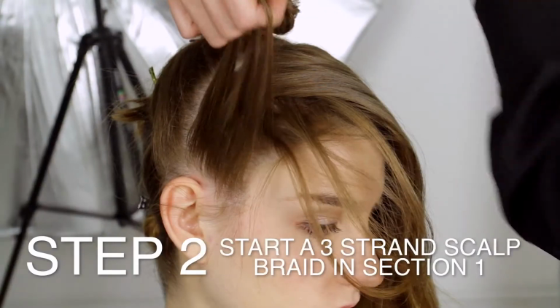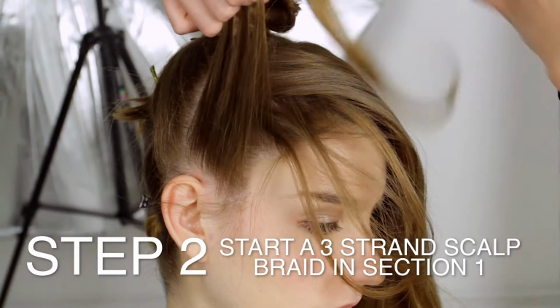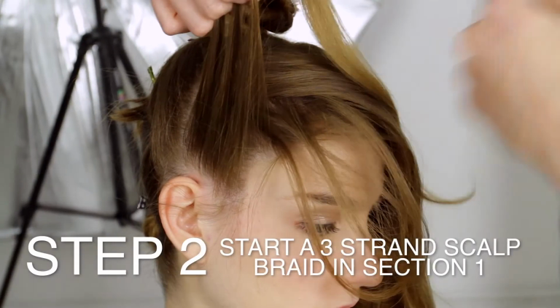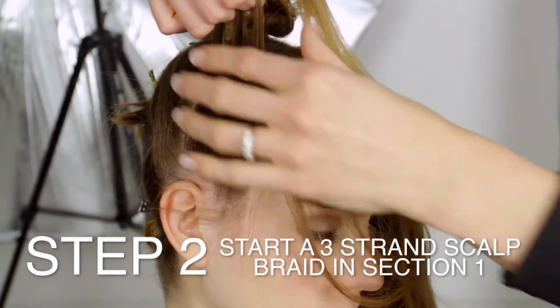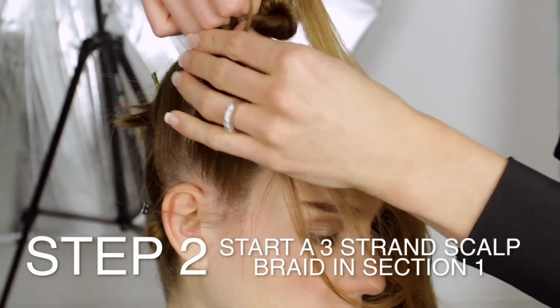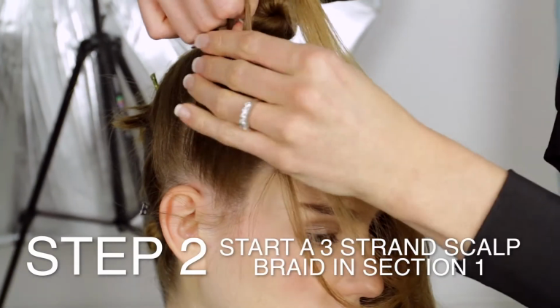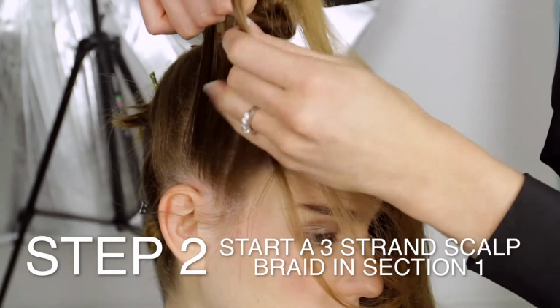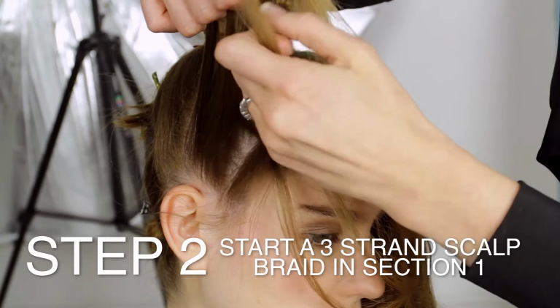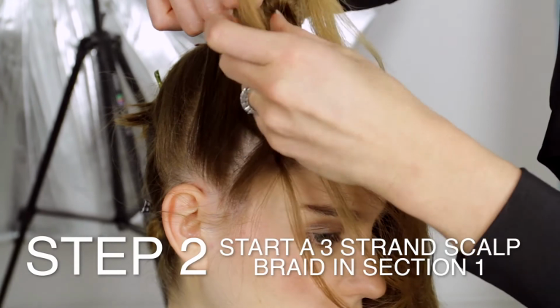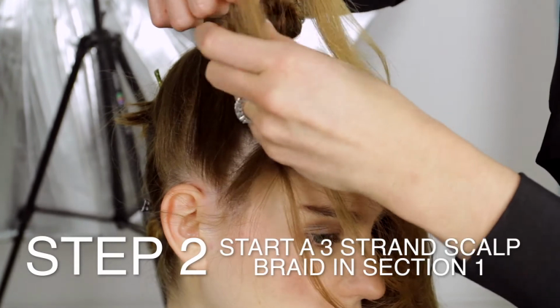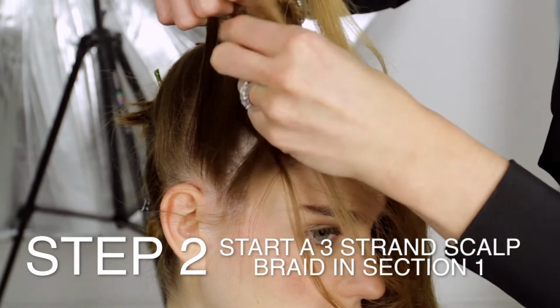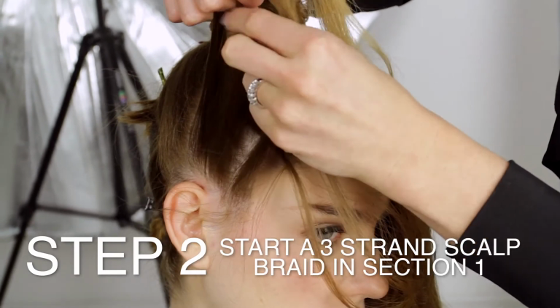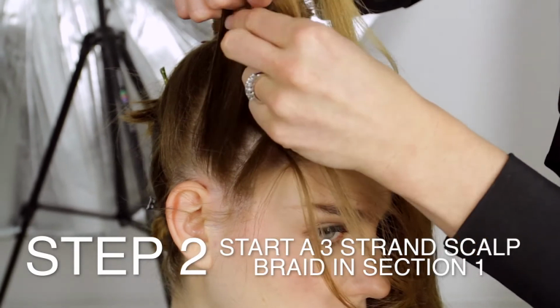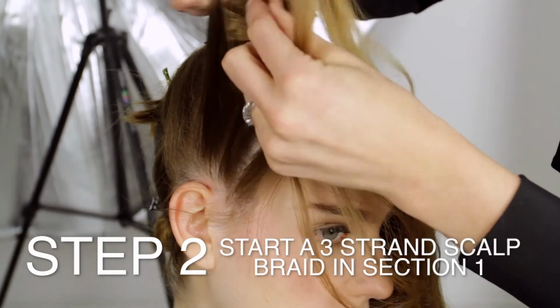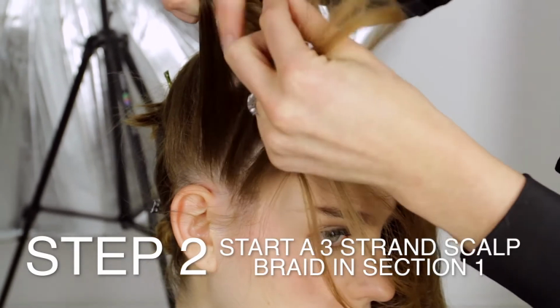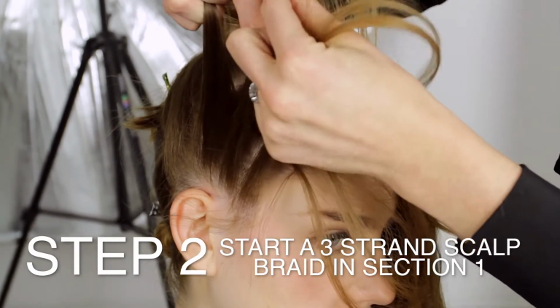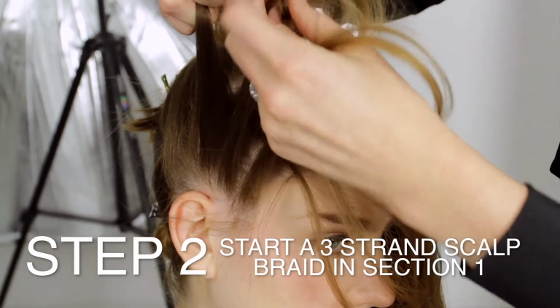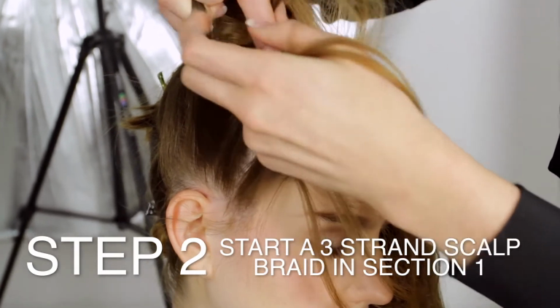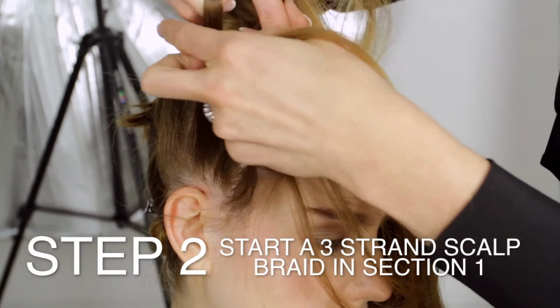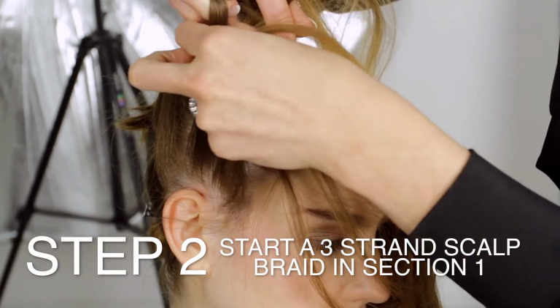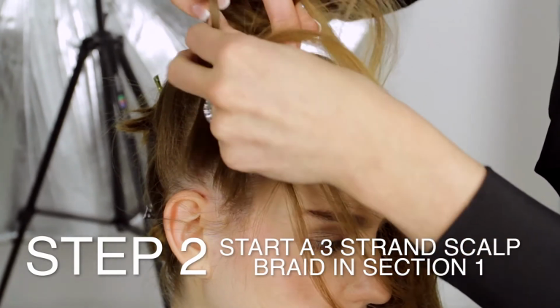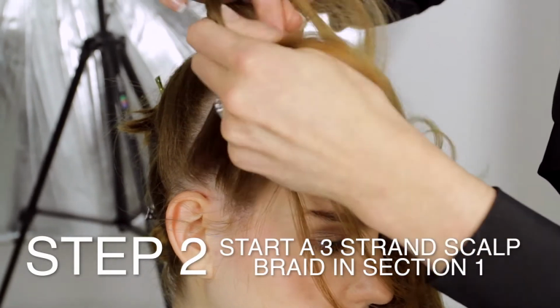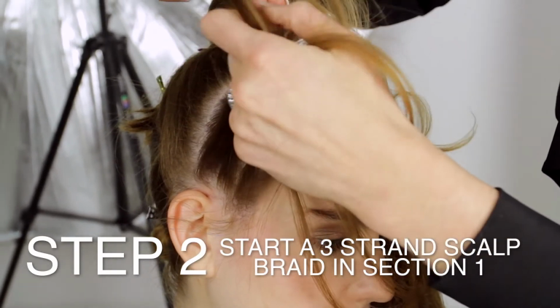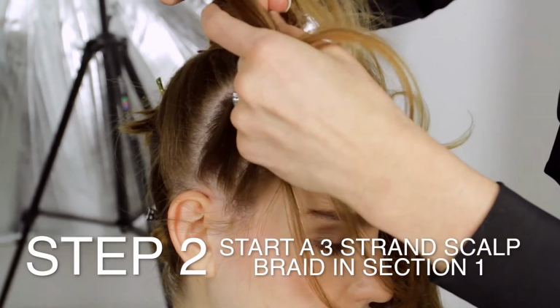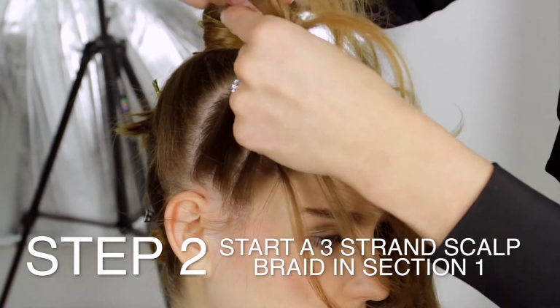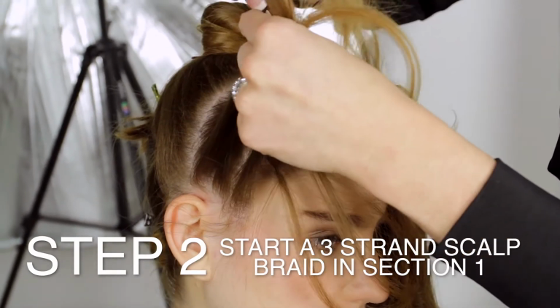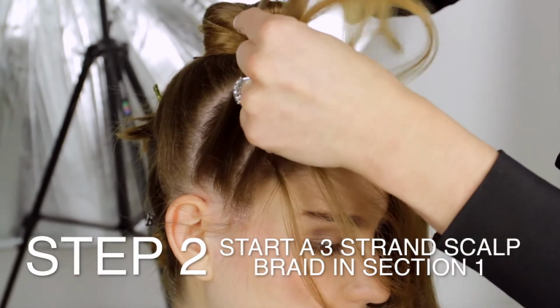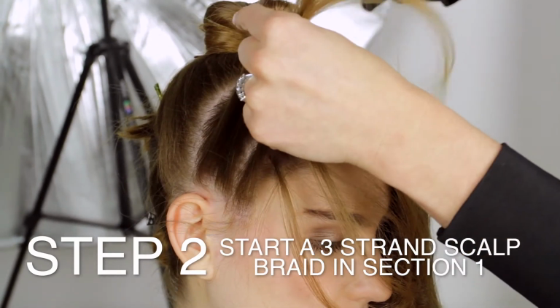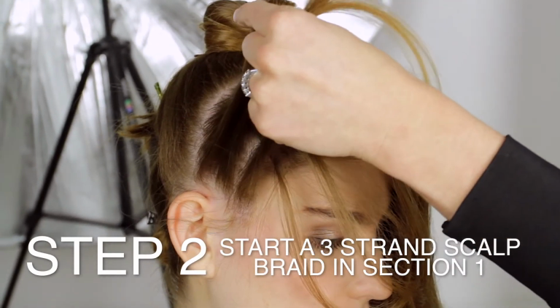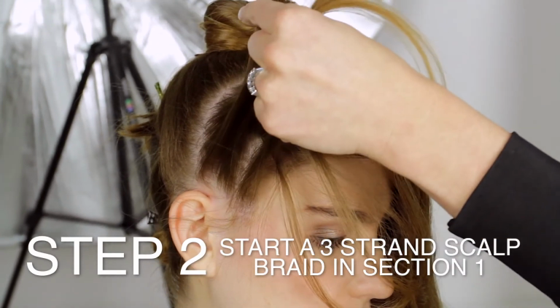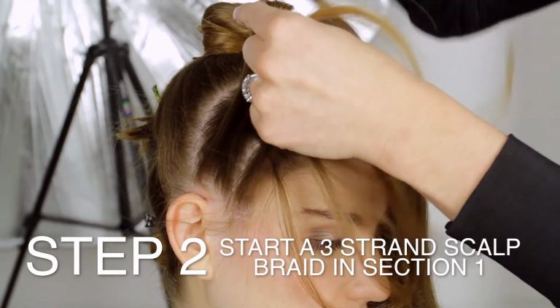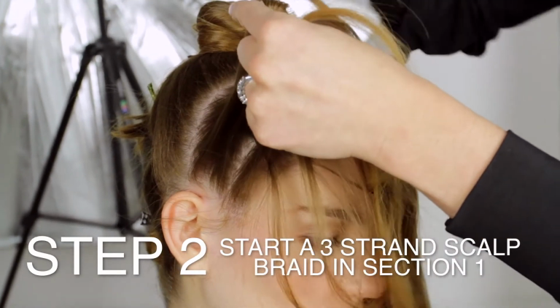Start a three strand scalp braid in section one by pulling sections from the front.